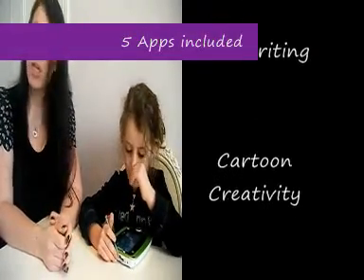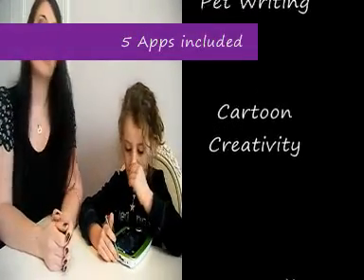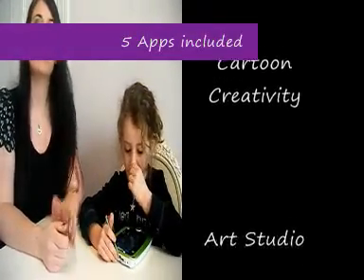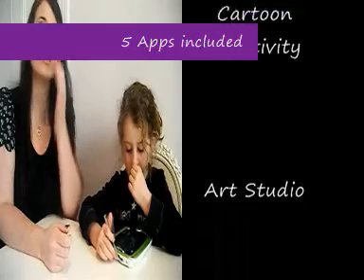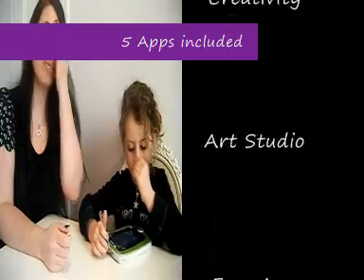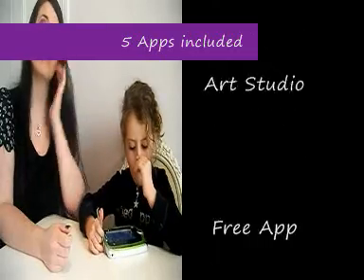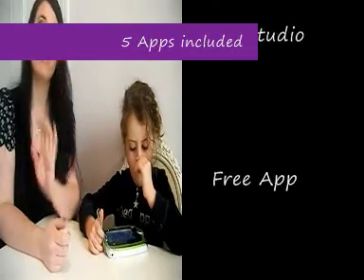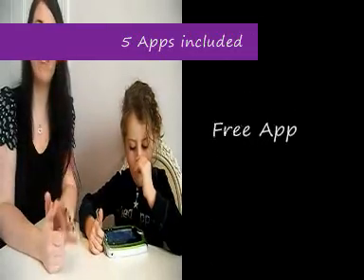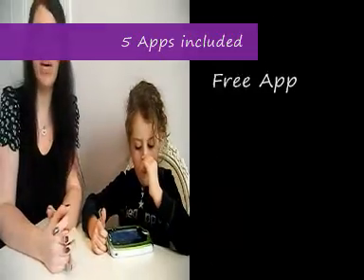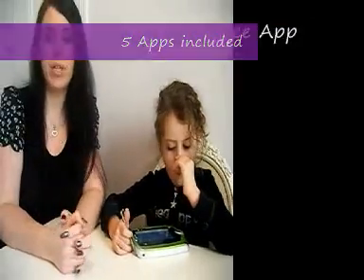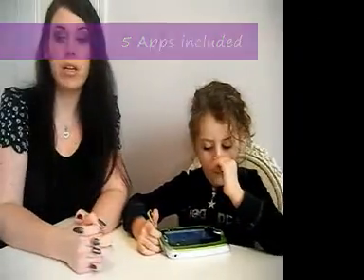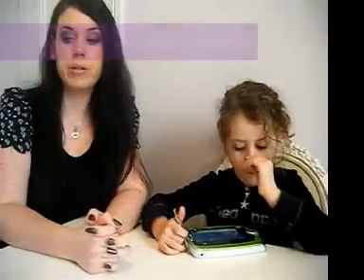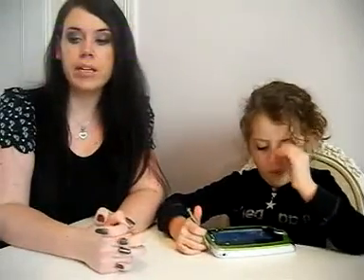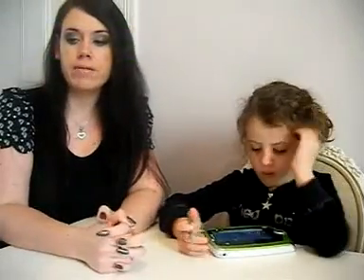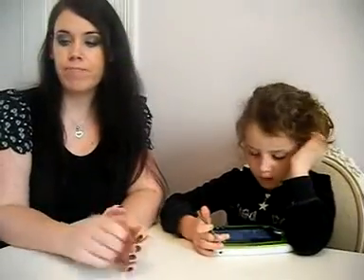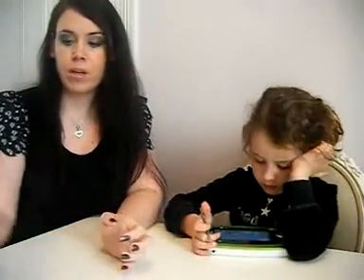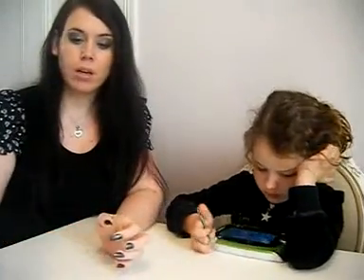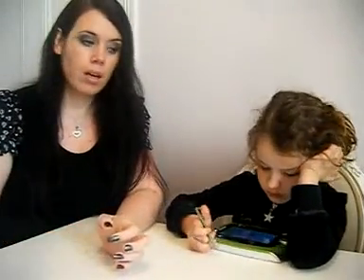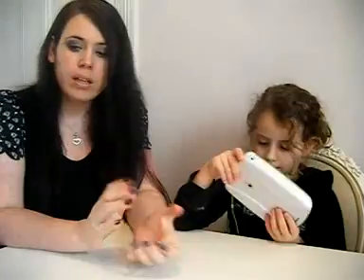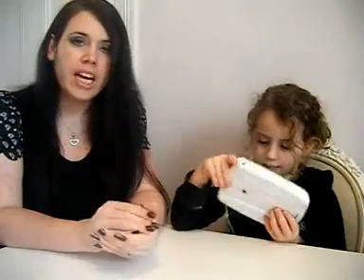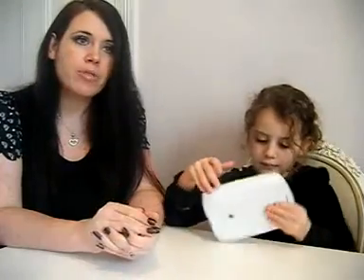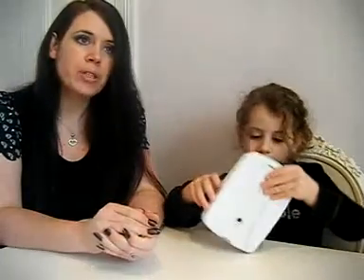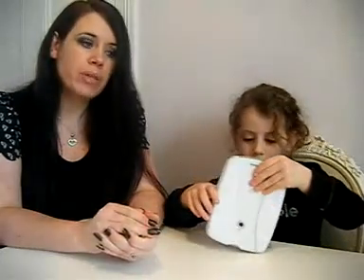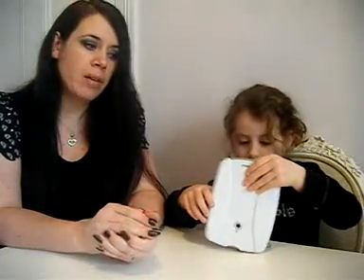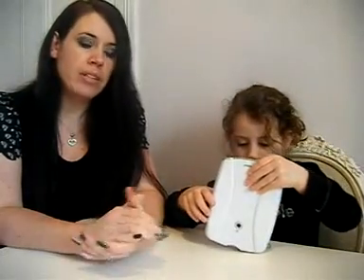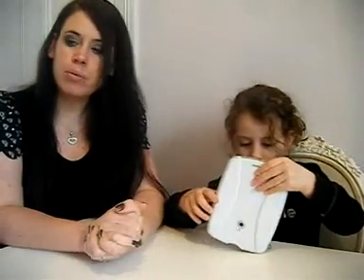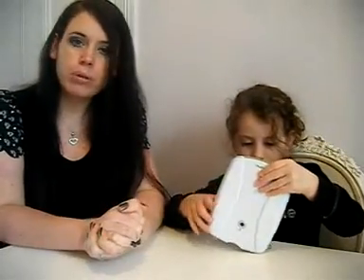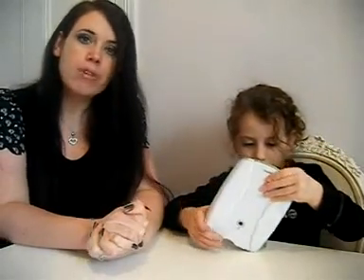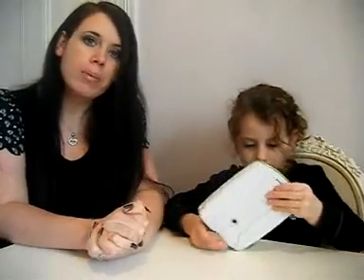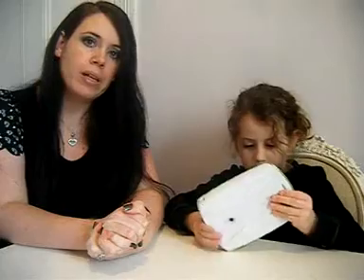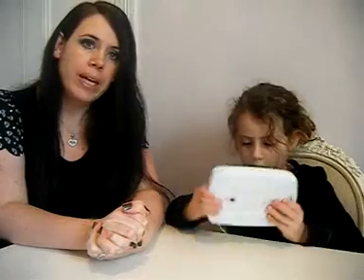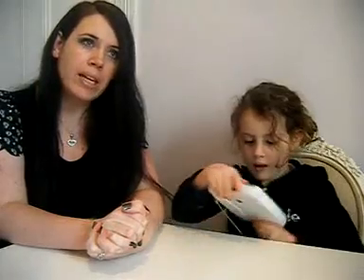This does come with 5 apps included. The game of choice that we downloaded was Roly Poli Picnic.